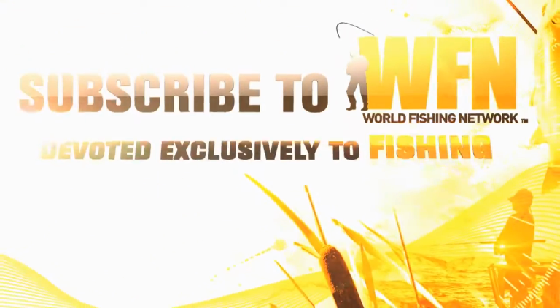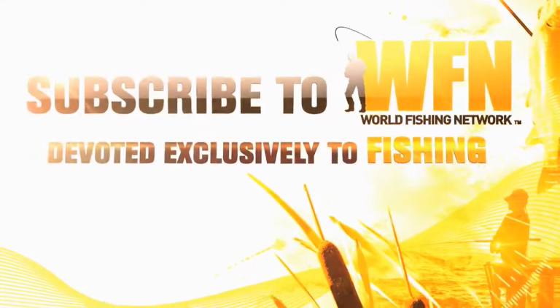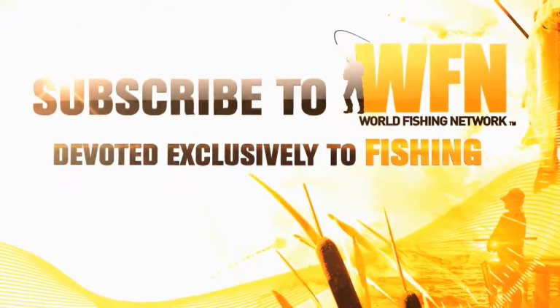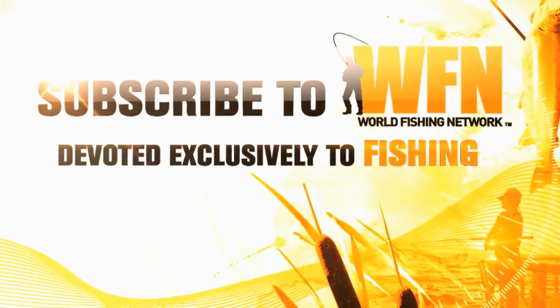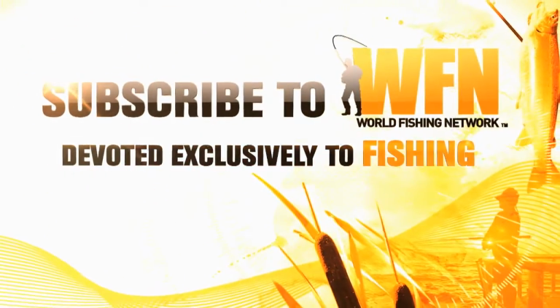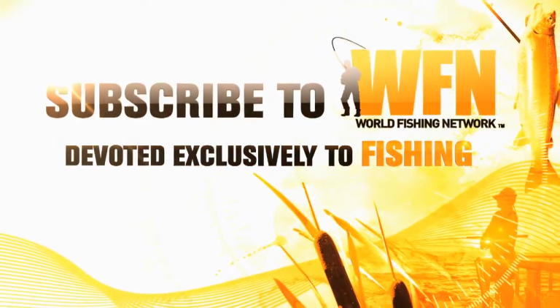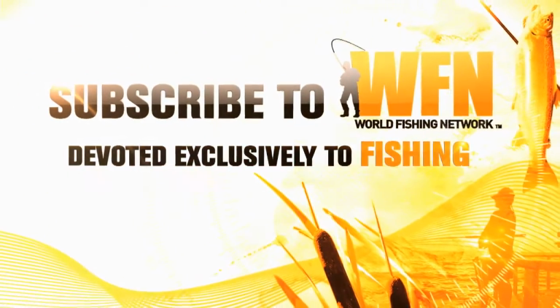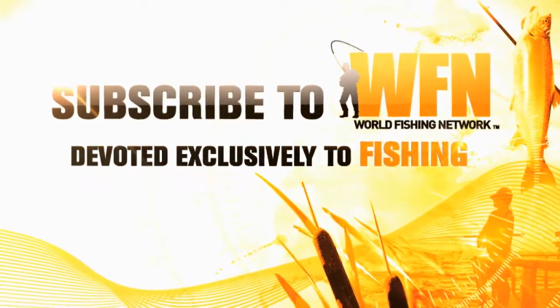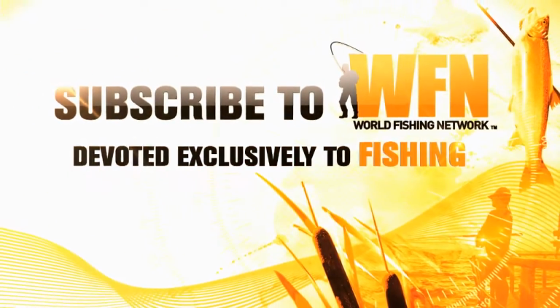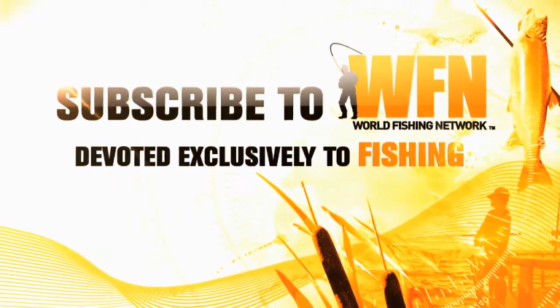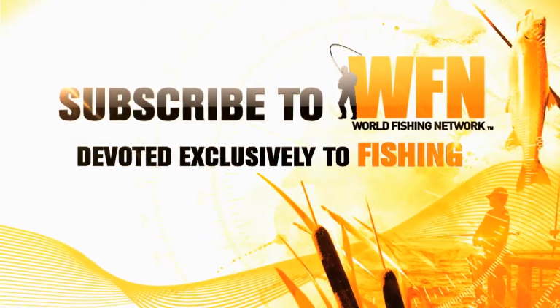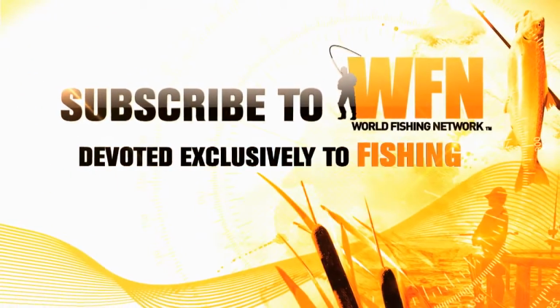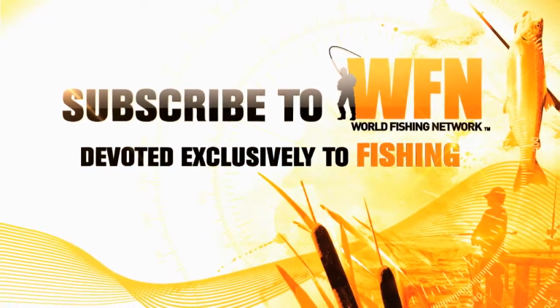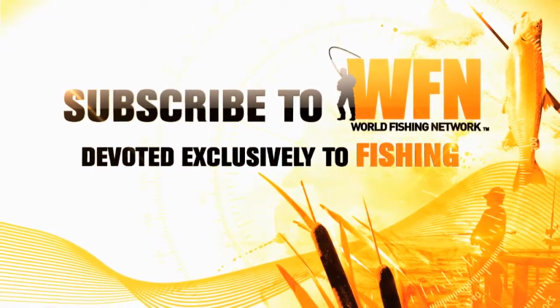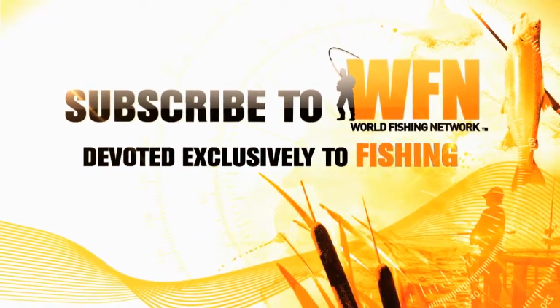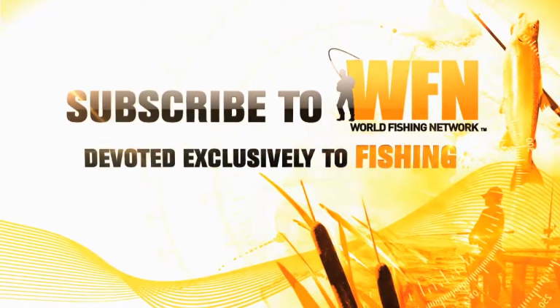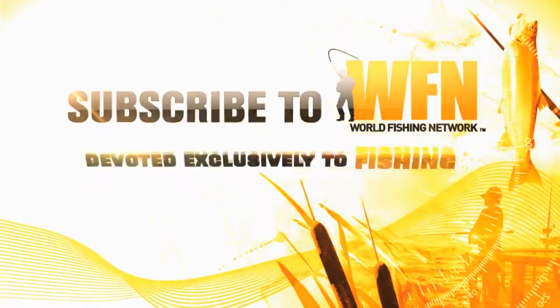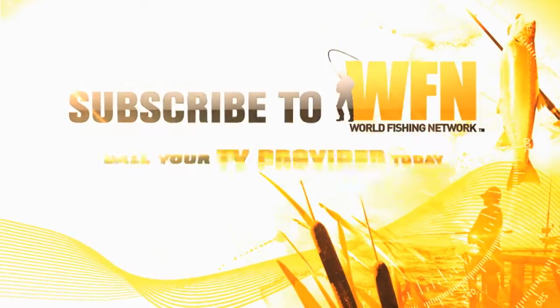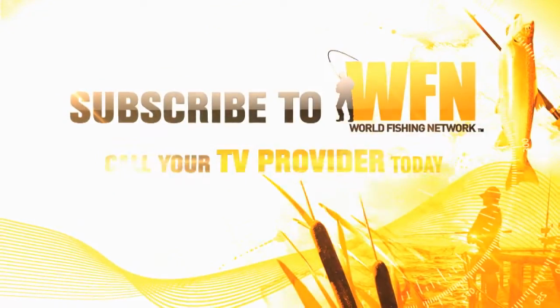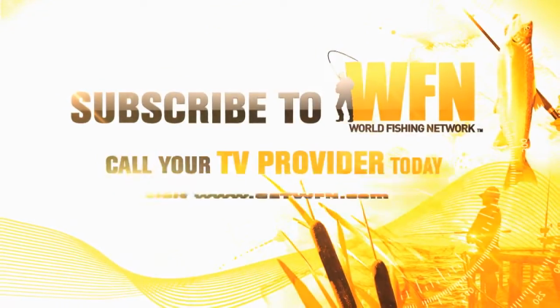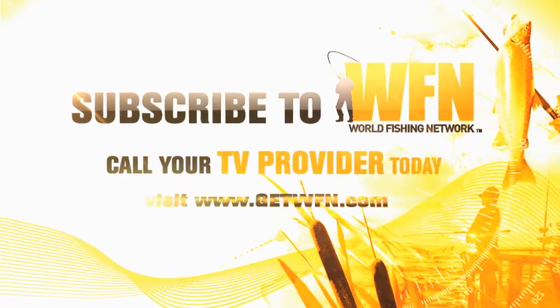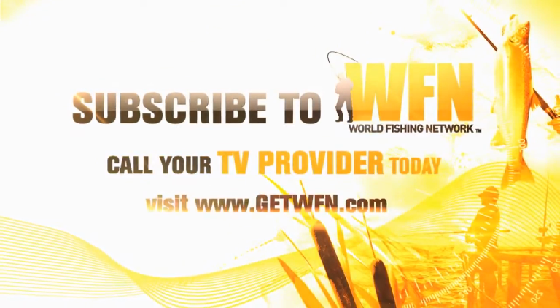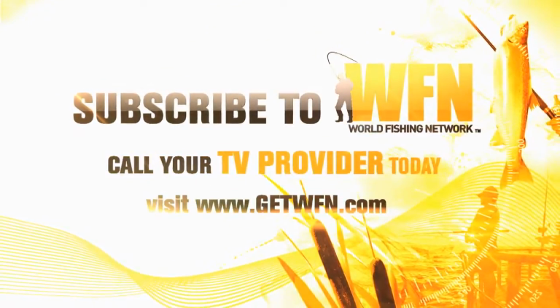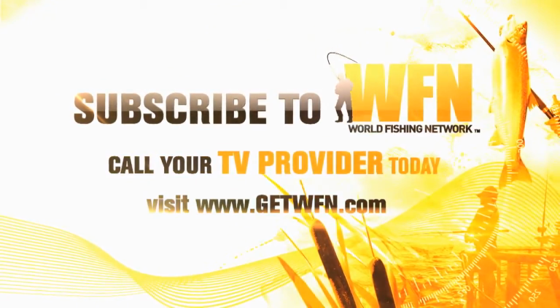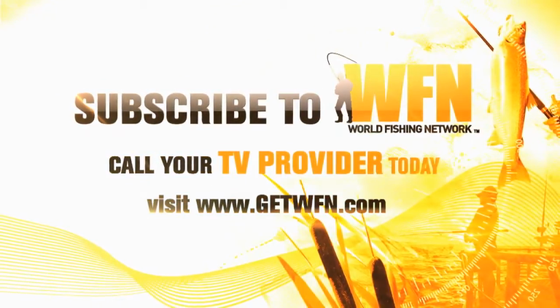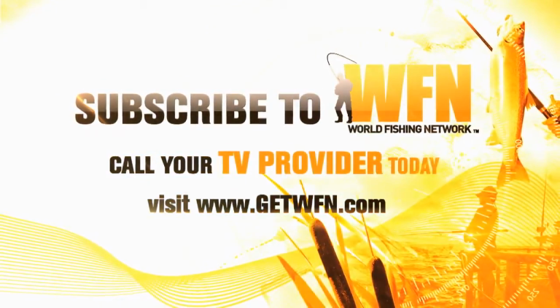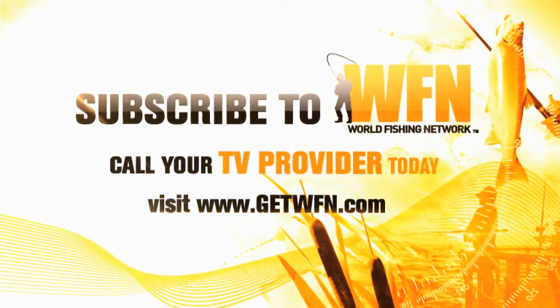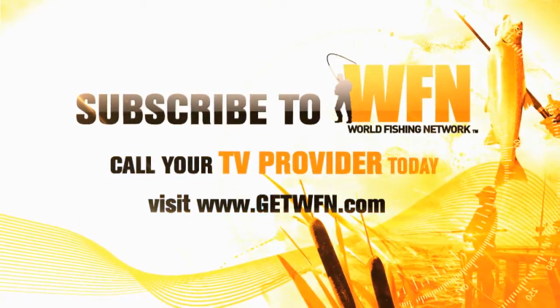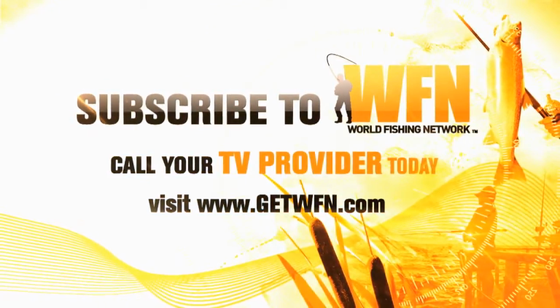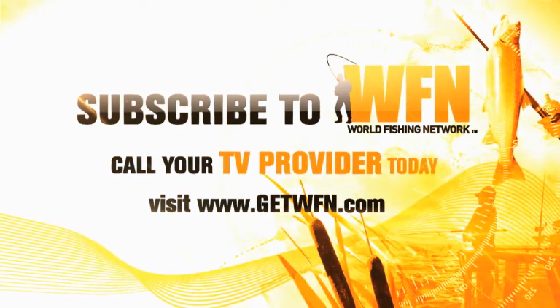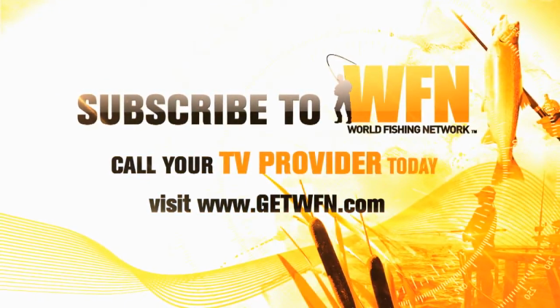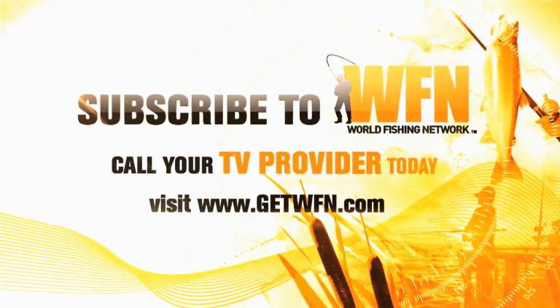To order WFN, contact your TV service provider today. WFN — it's a great day for fishing.